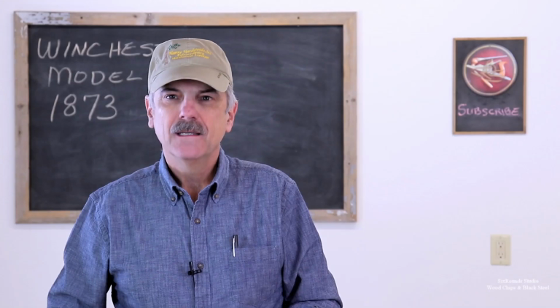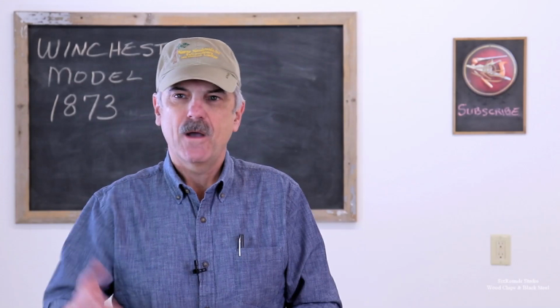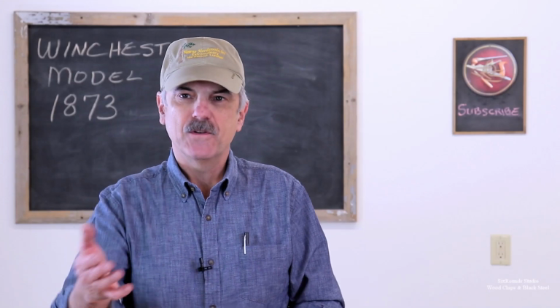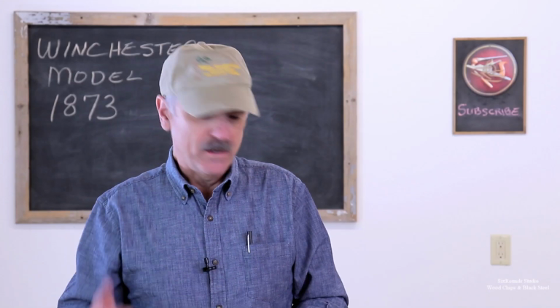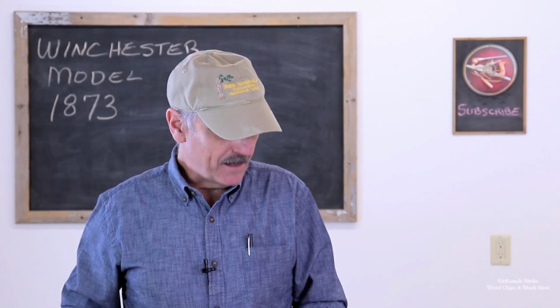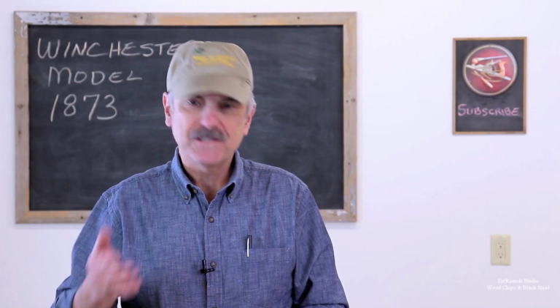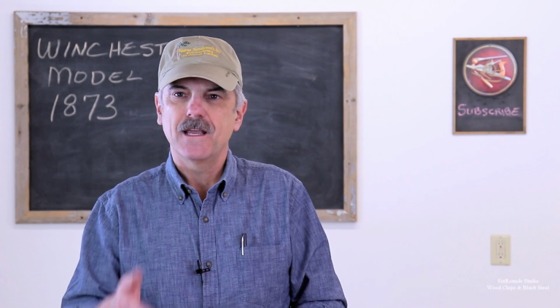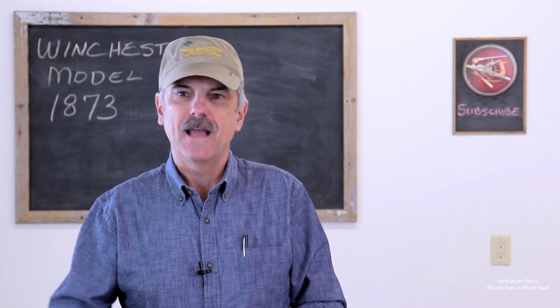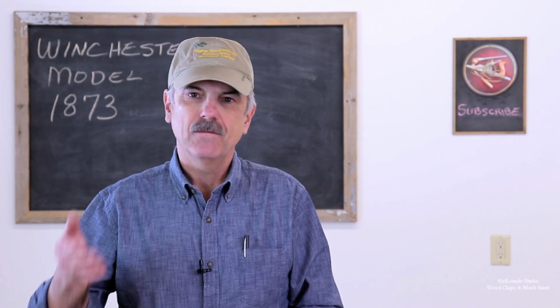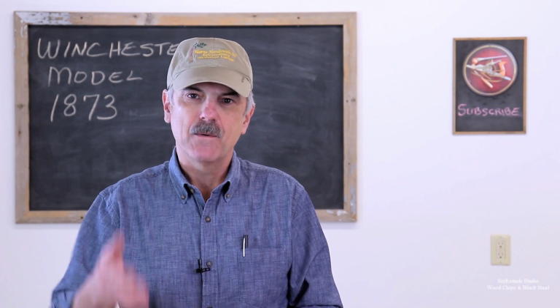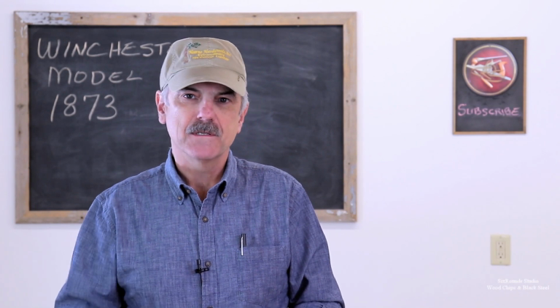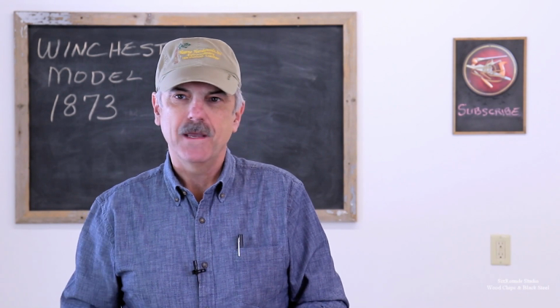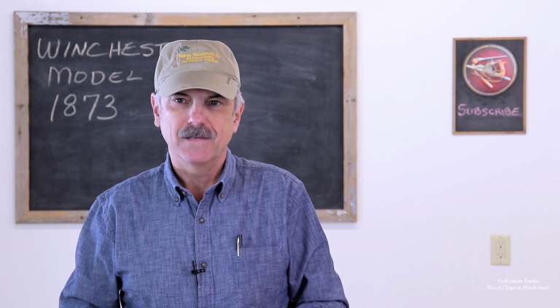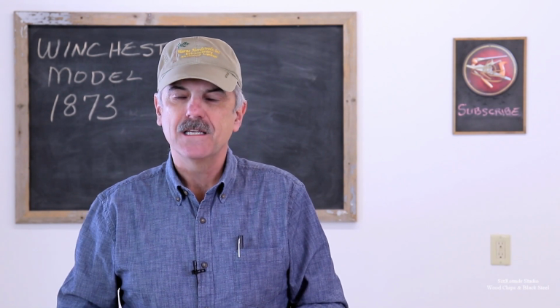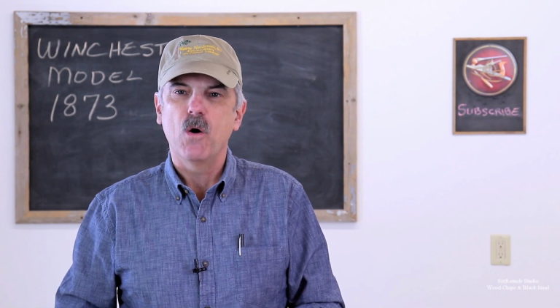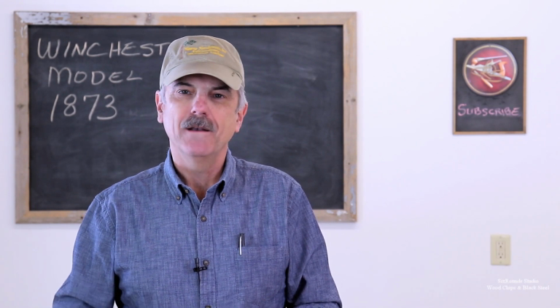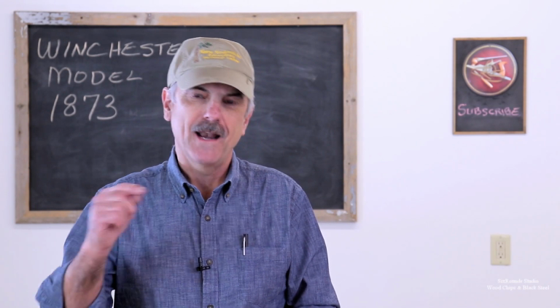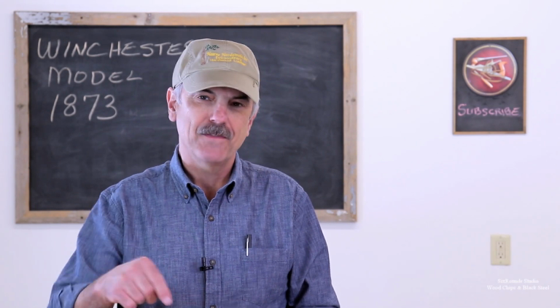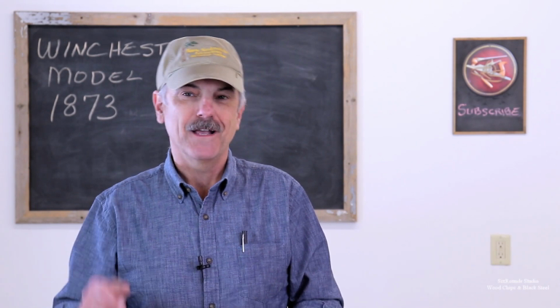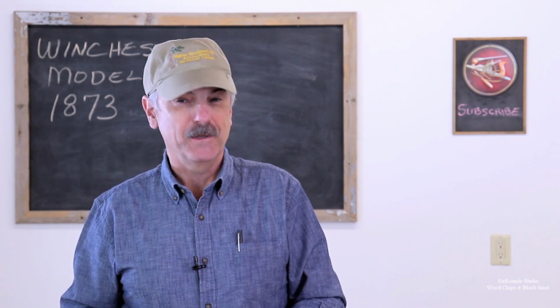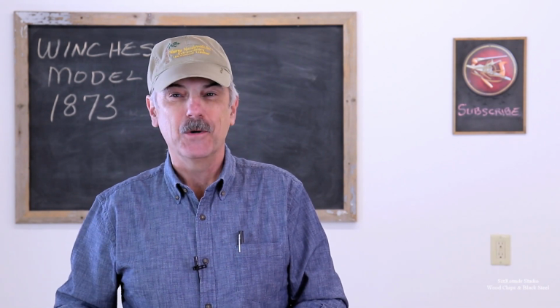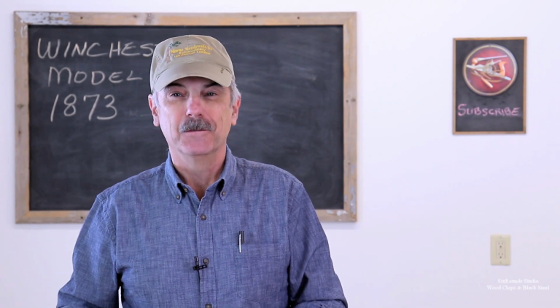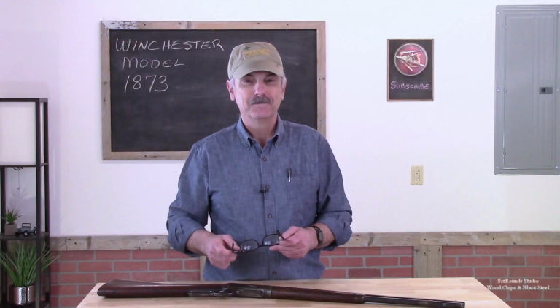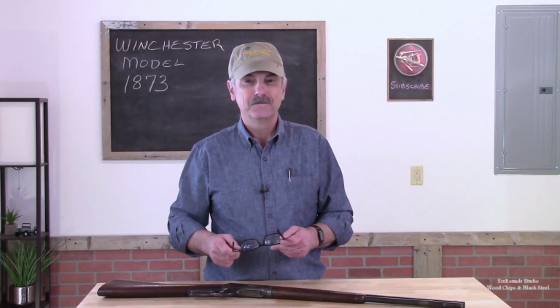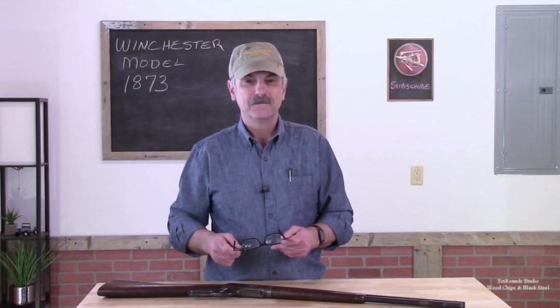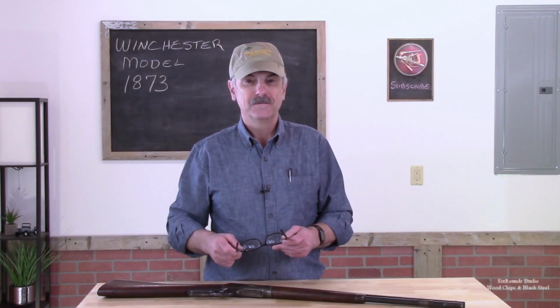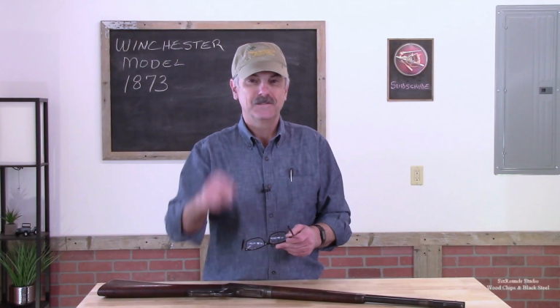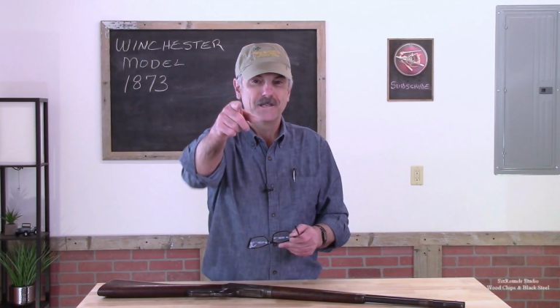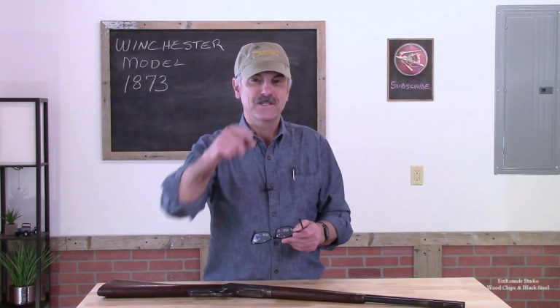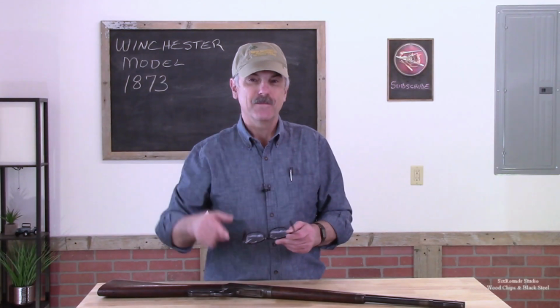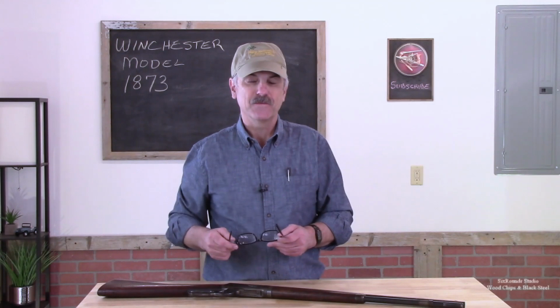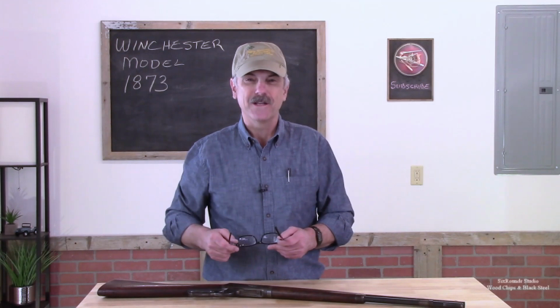So I hope you enjoyed that. That's a takedown that was made in 1901, and I think that's really cool. Until next time, thanks for watching.